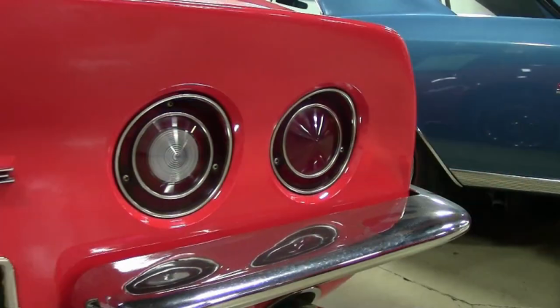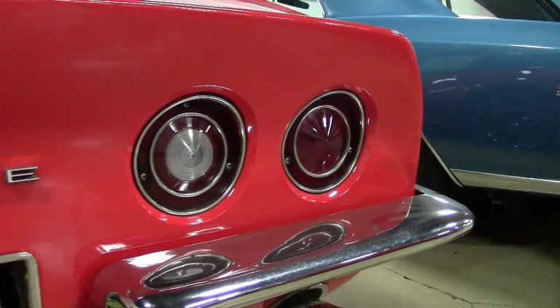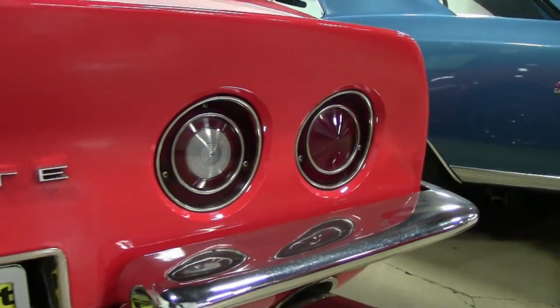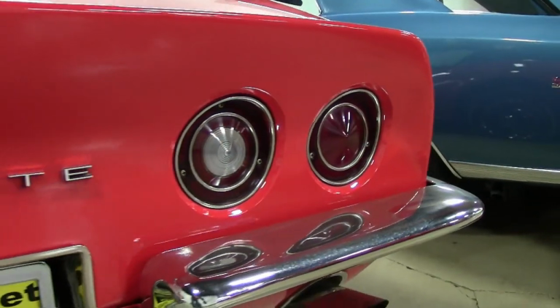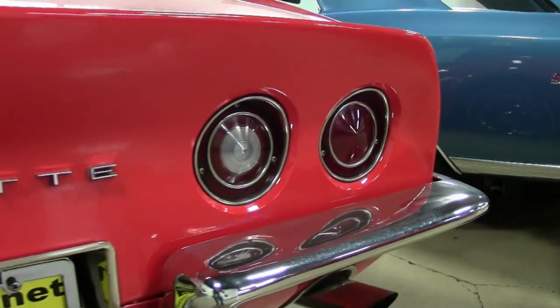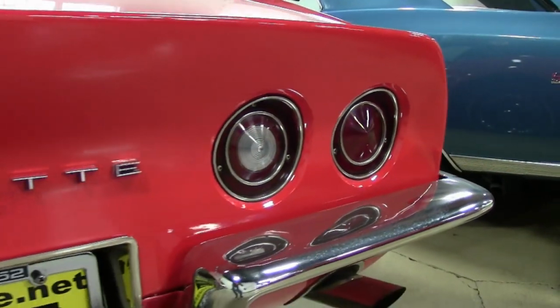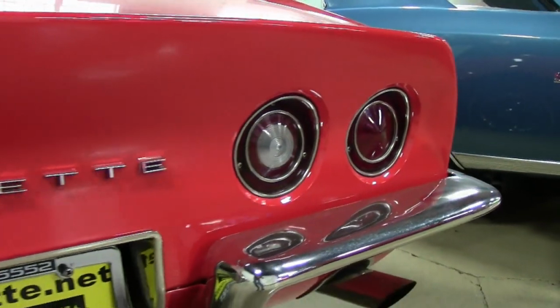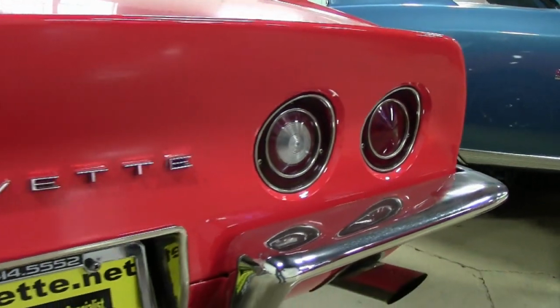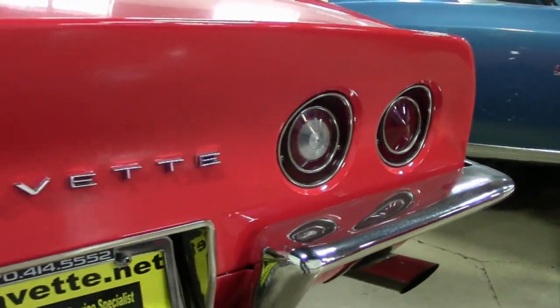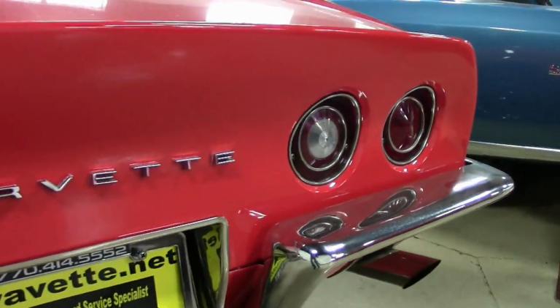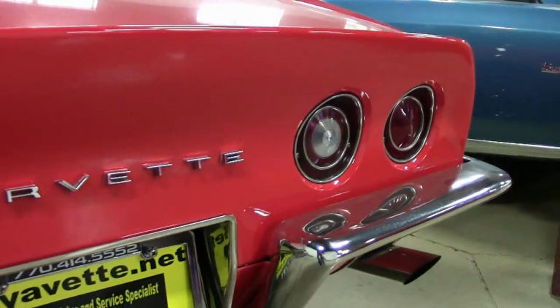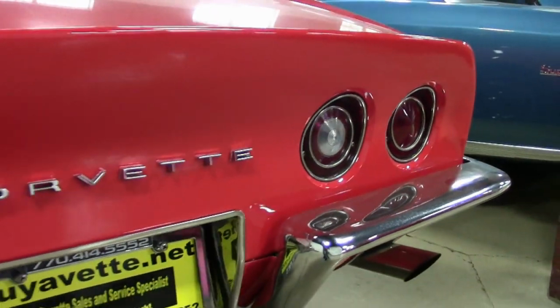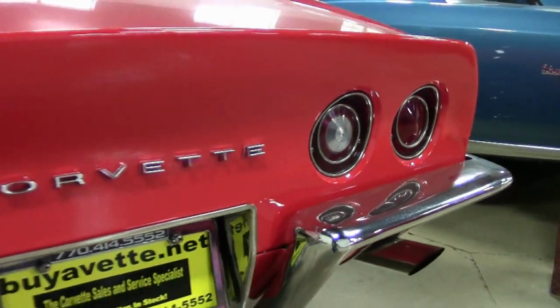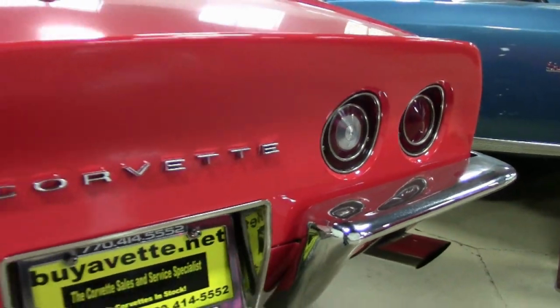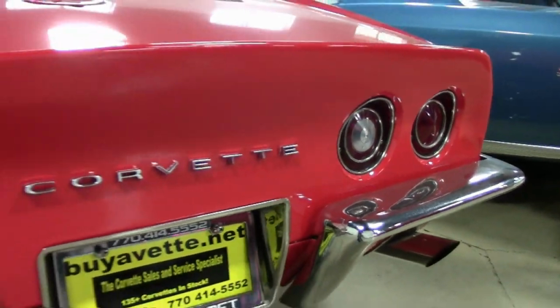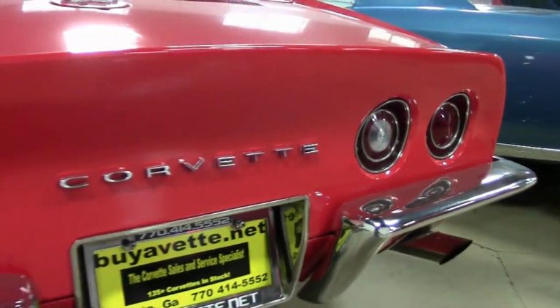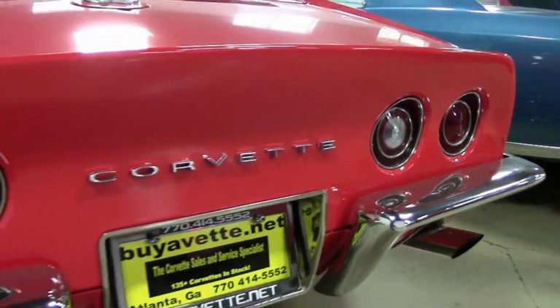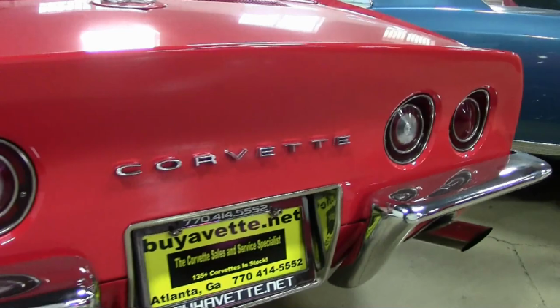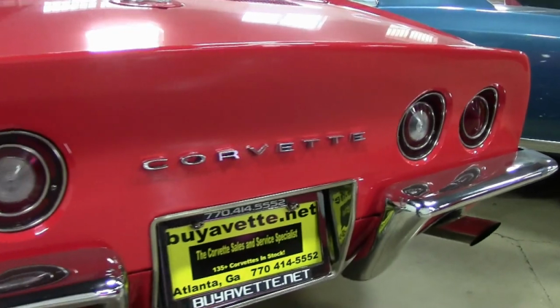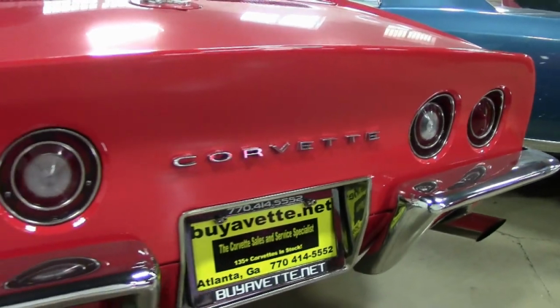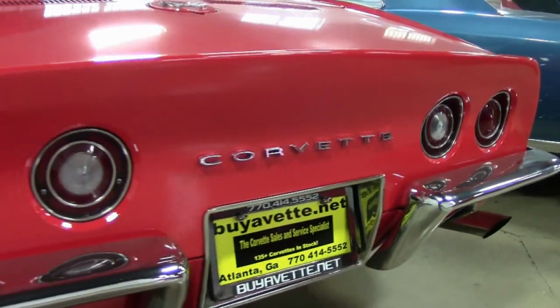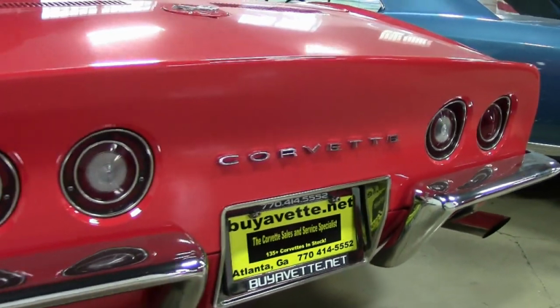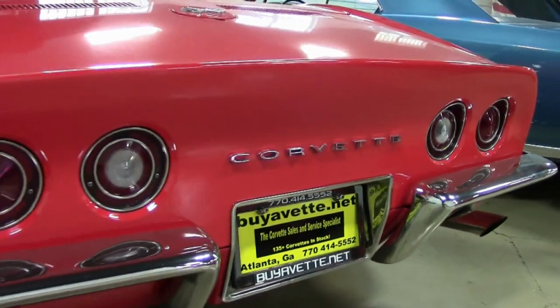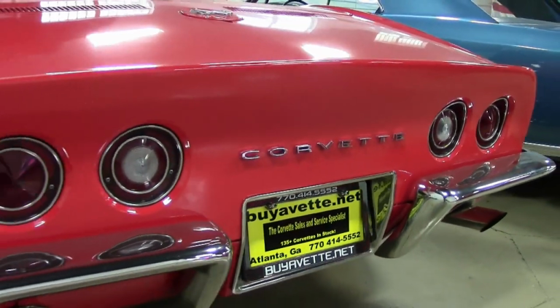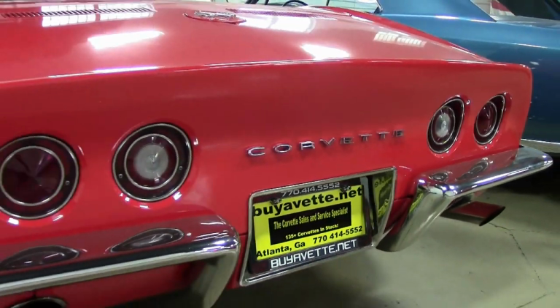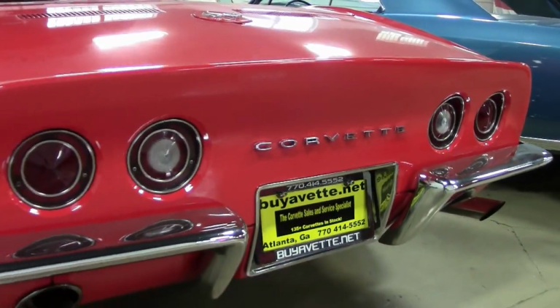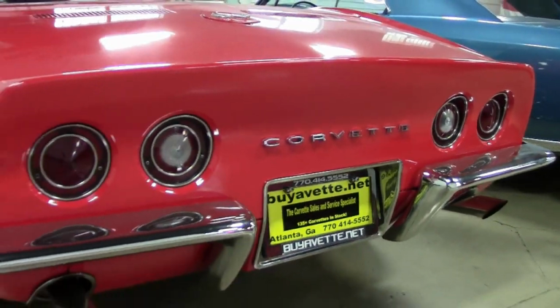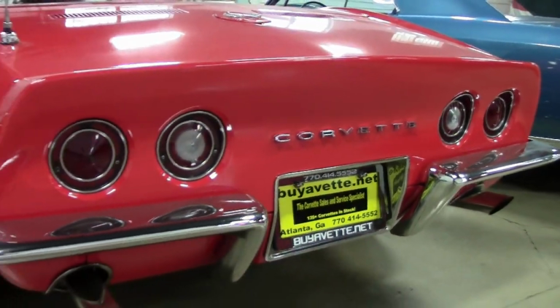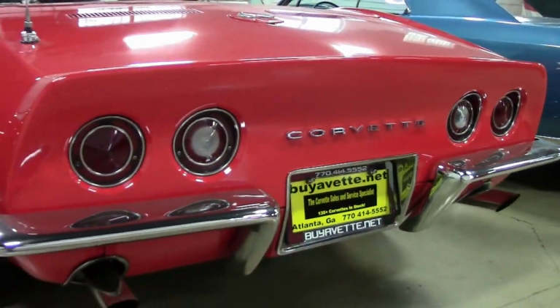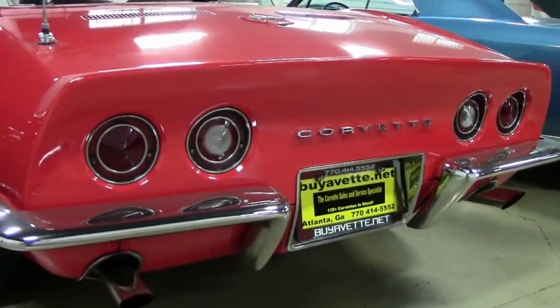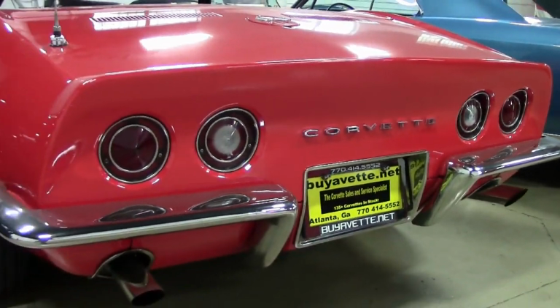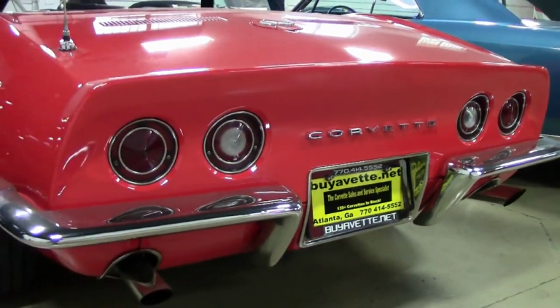Features include air conditioning, tilt and tele, fender vent louver trim, and AM-FM radio with auxiliary input.